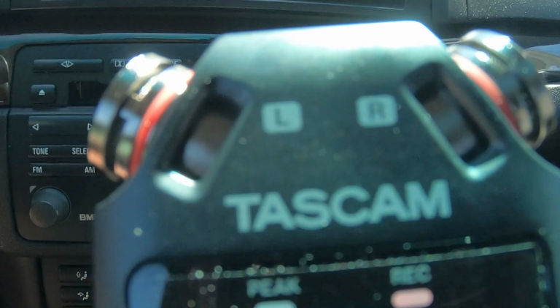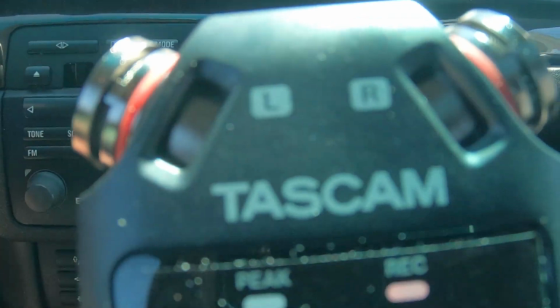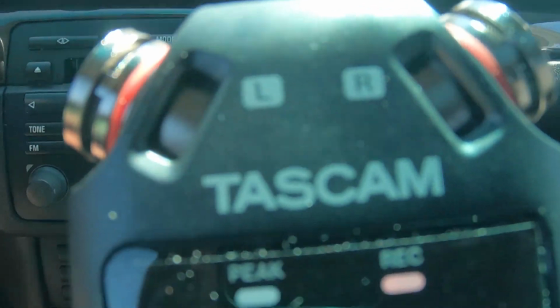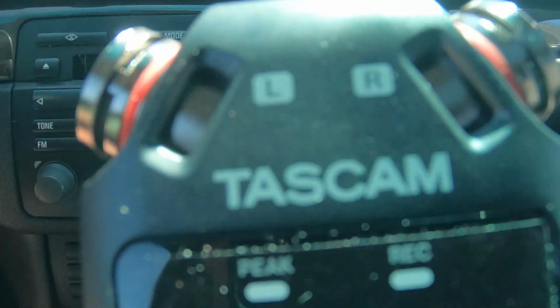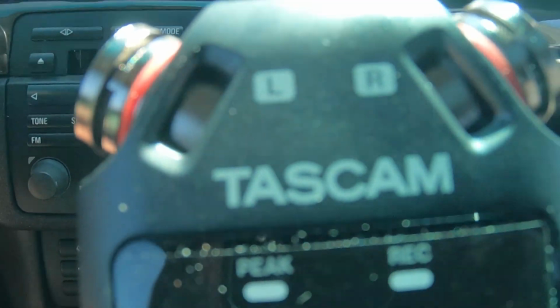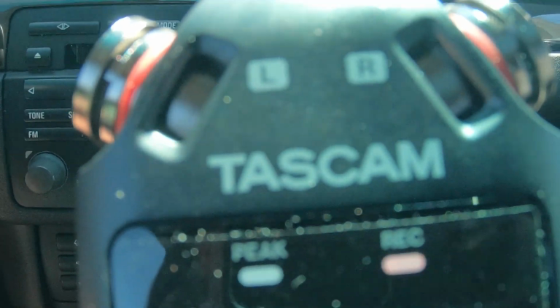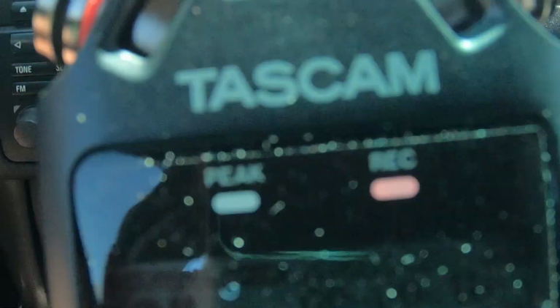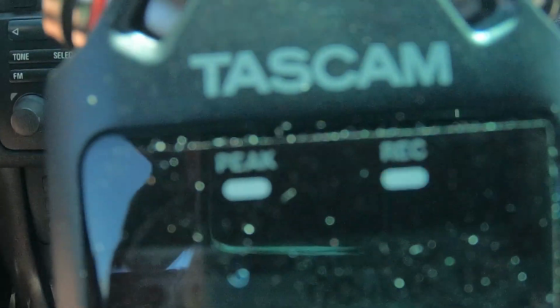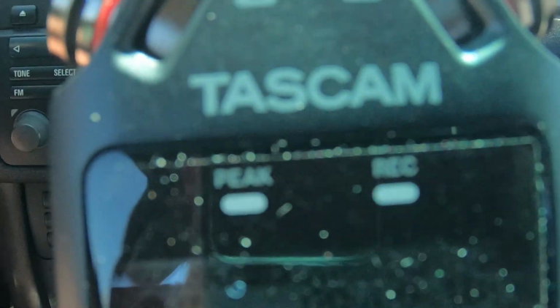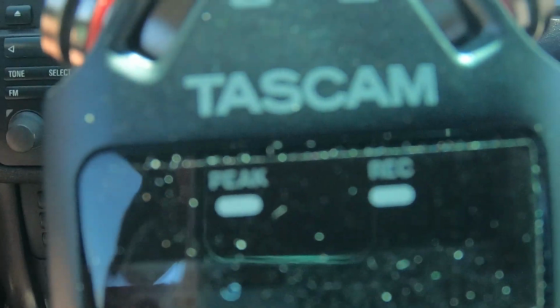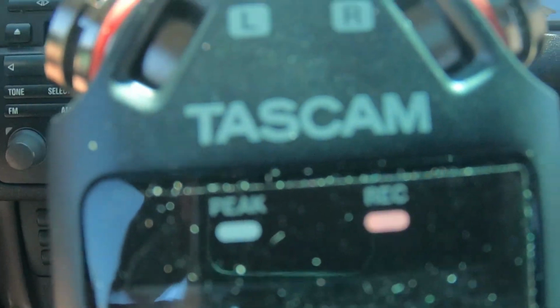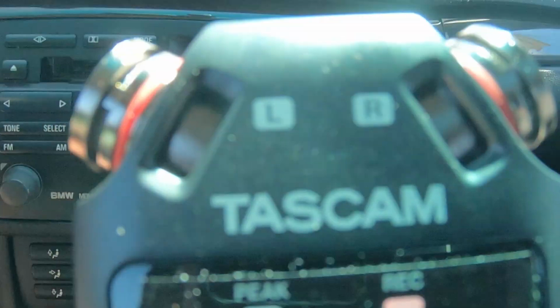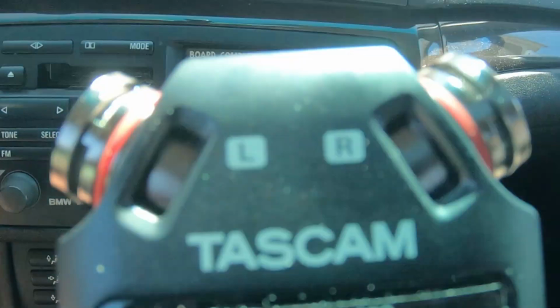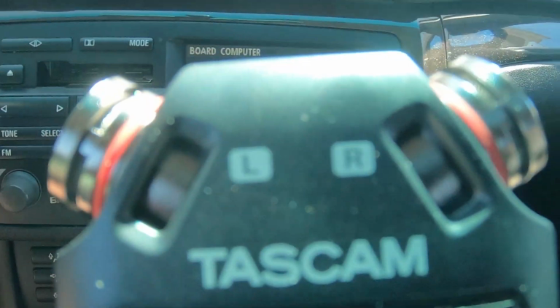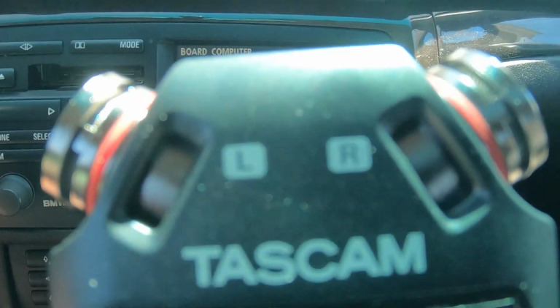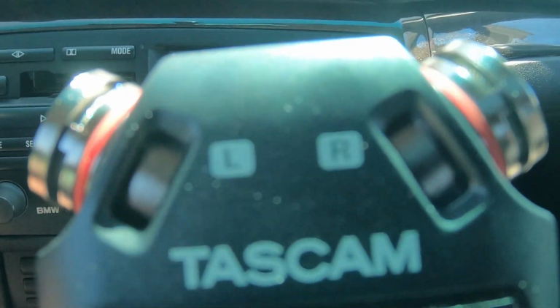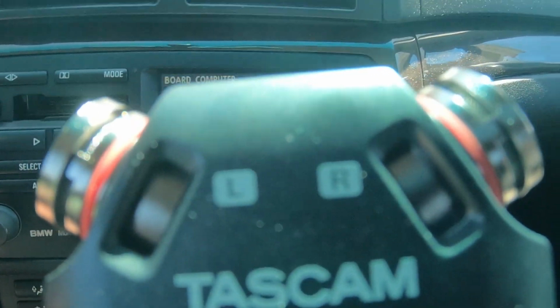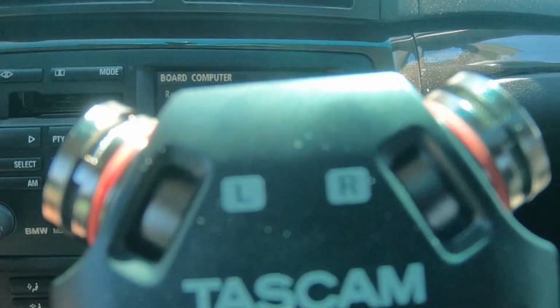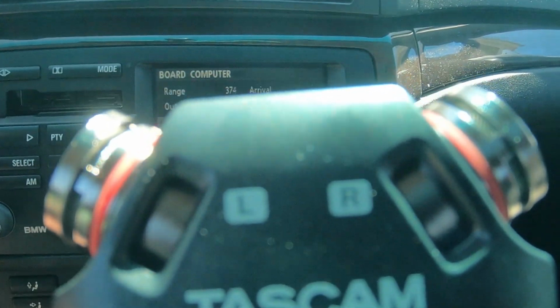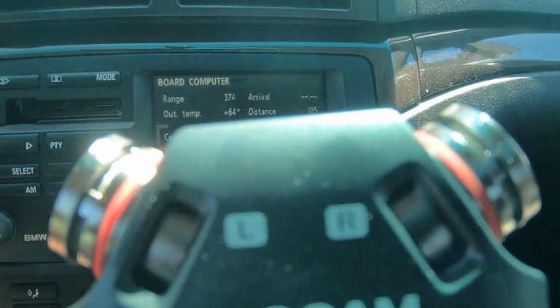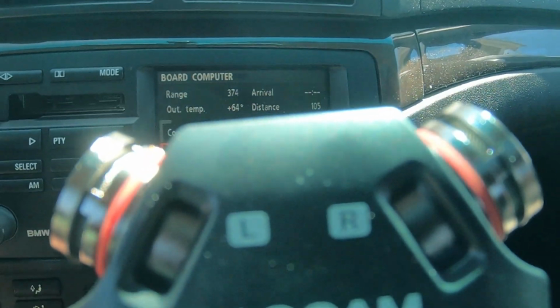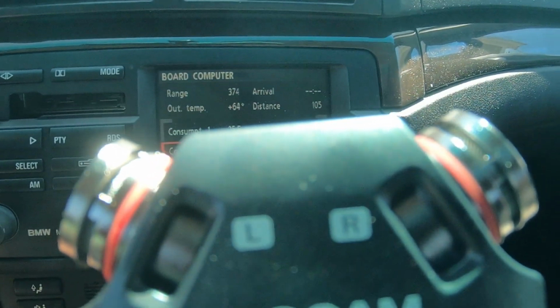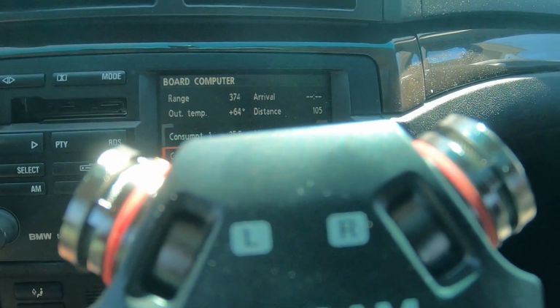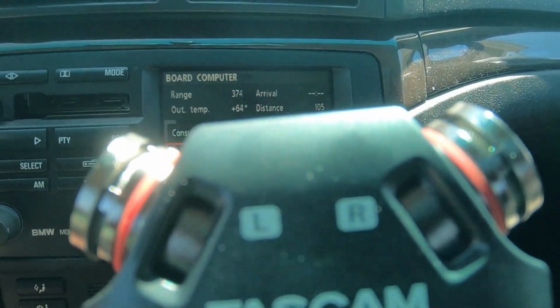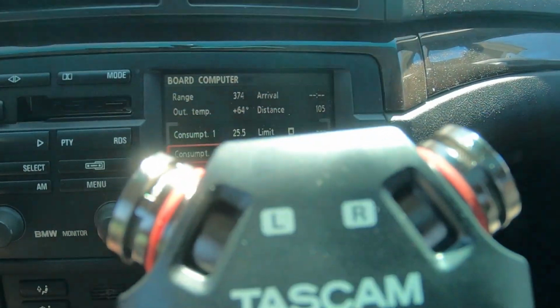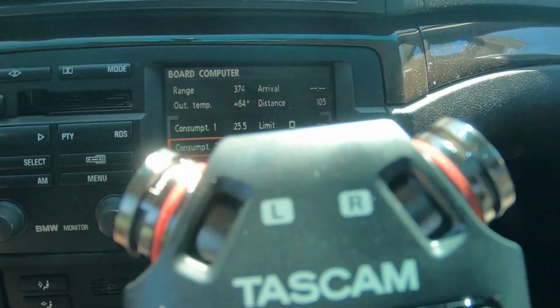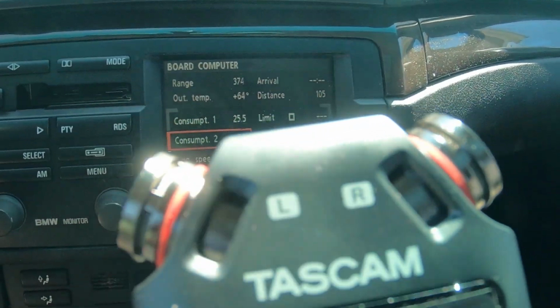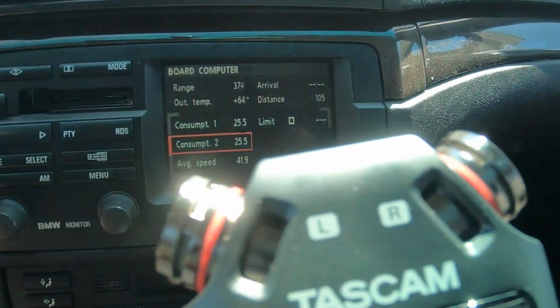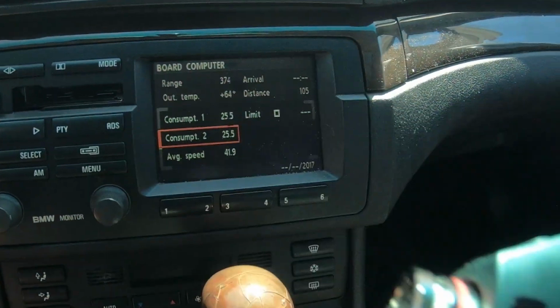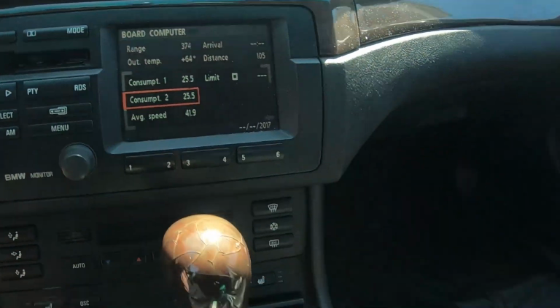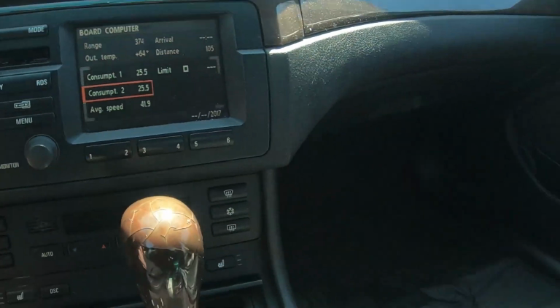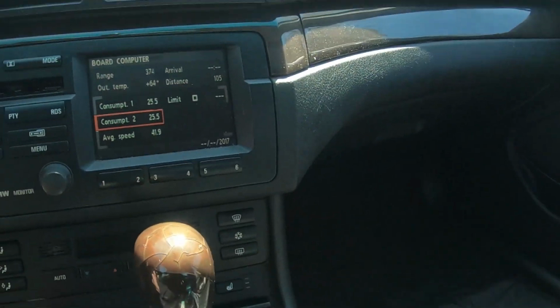I'm gonna give this a try. I'm gonna use one of my old band CDs — we'll see how this sounds.